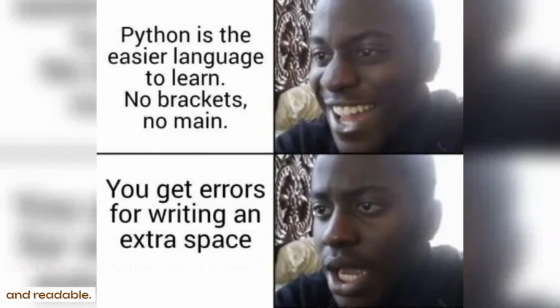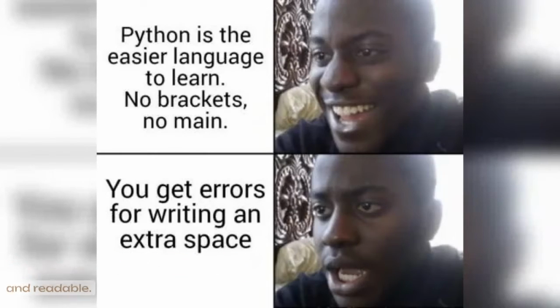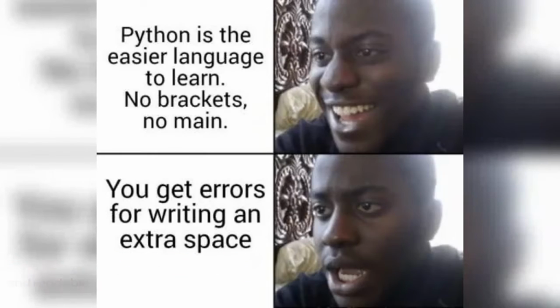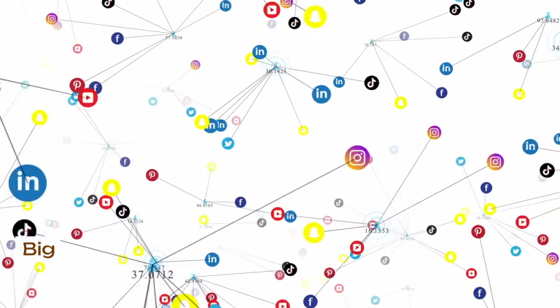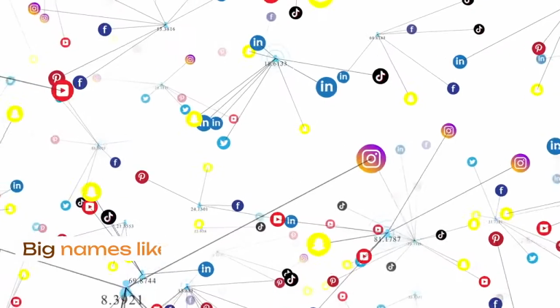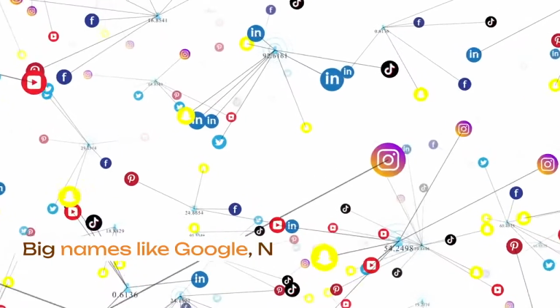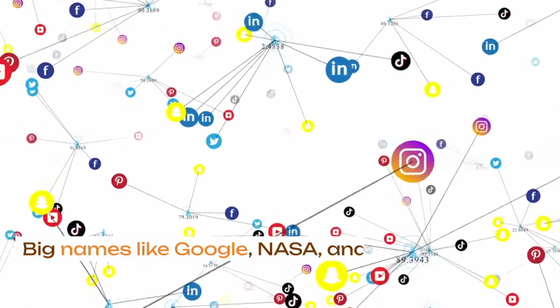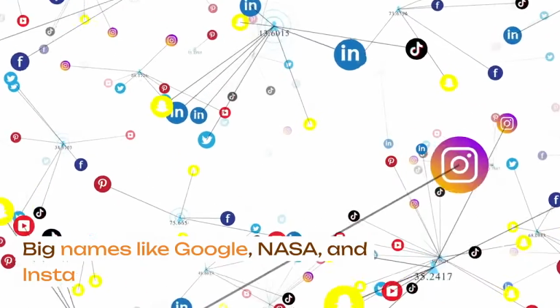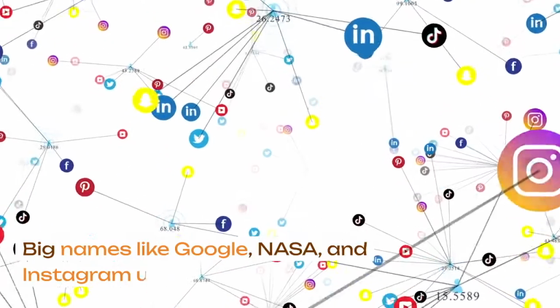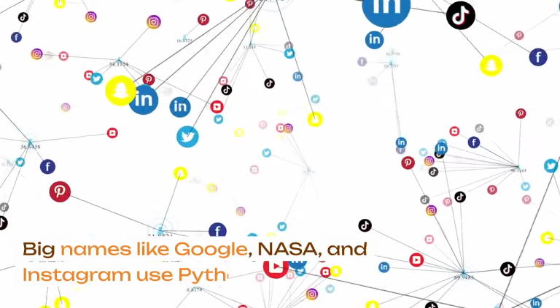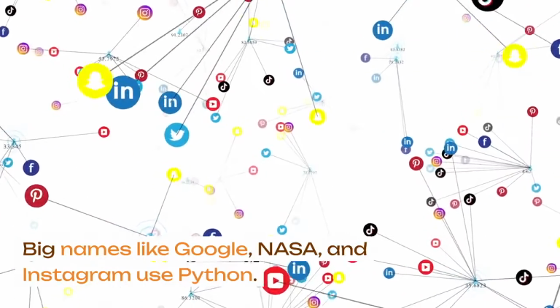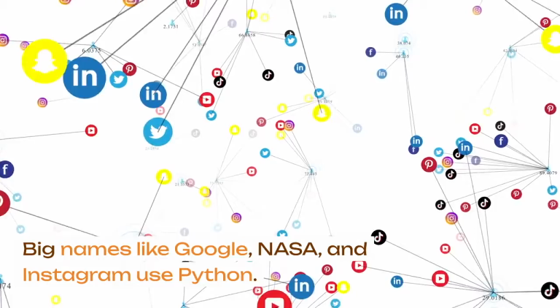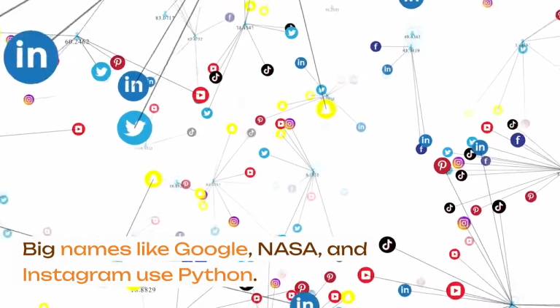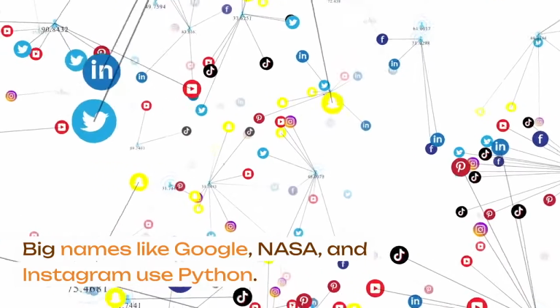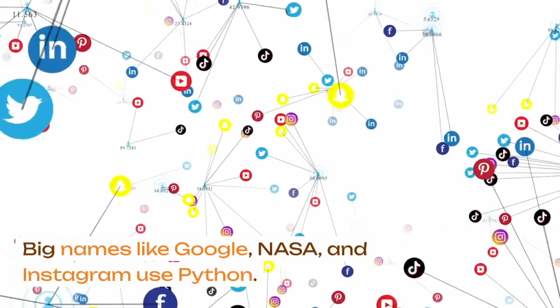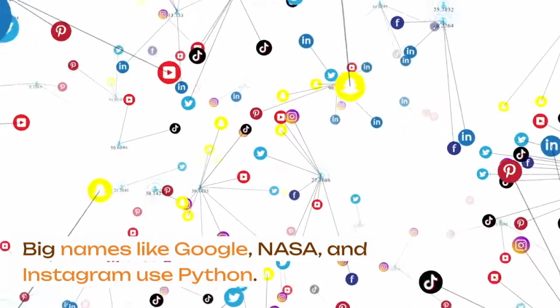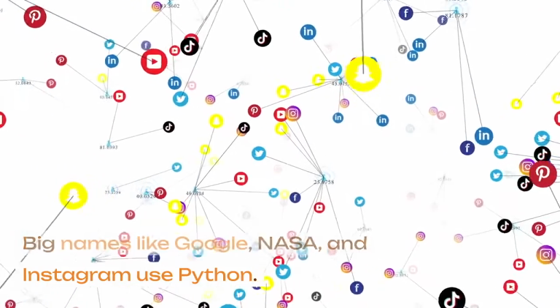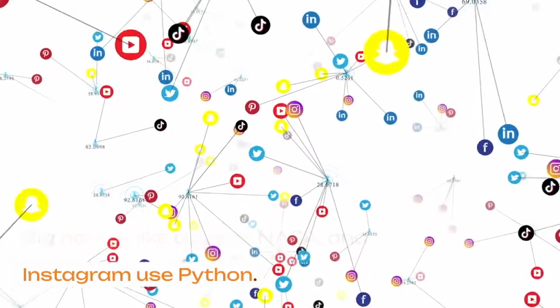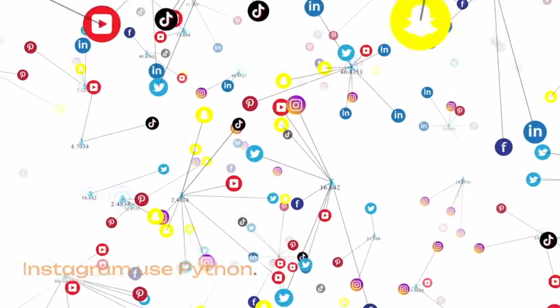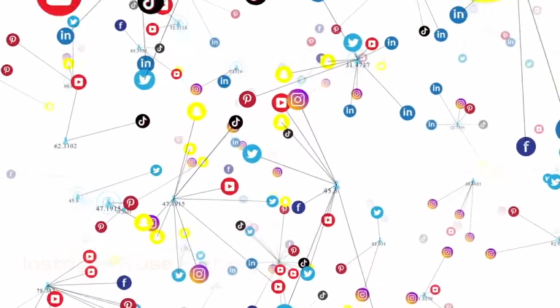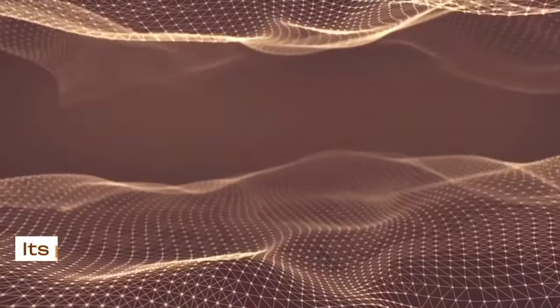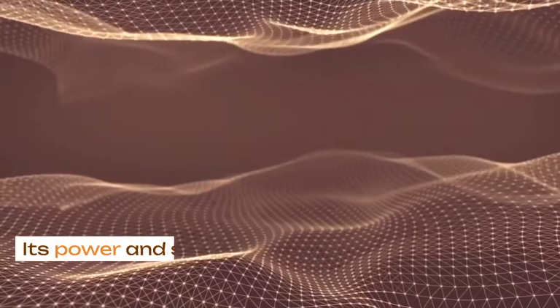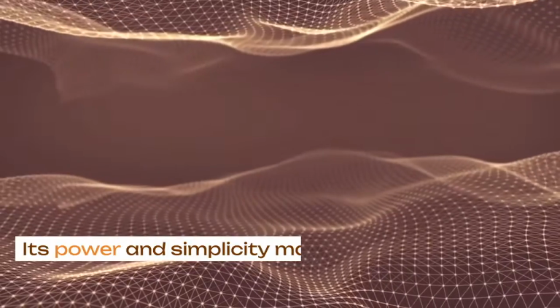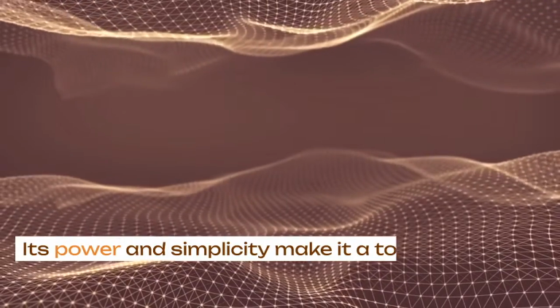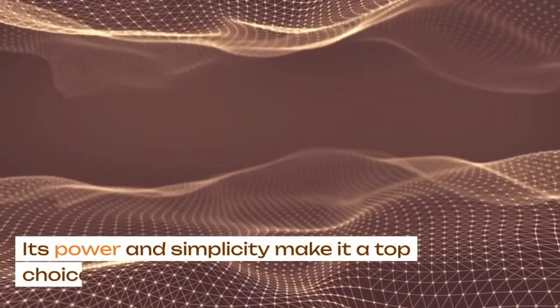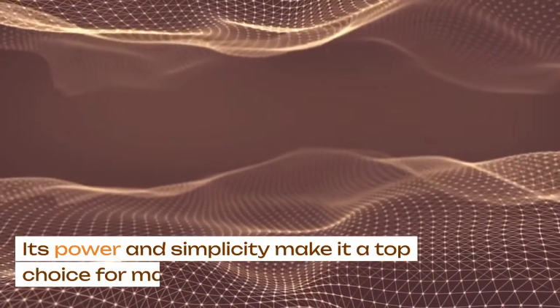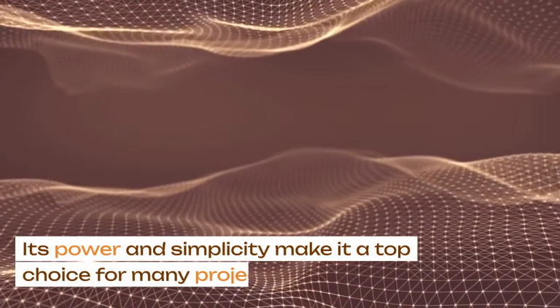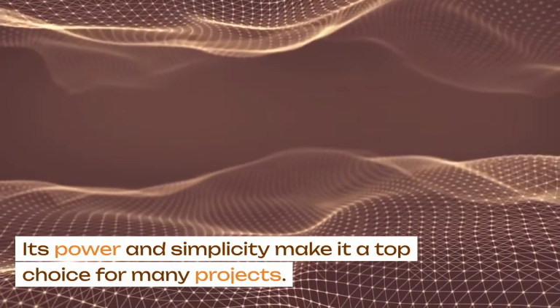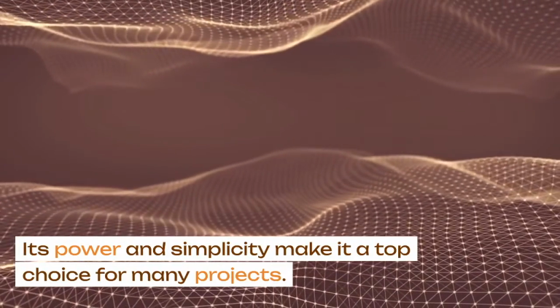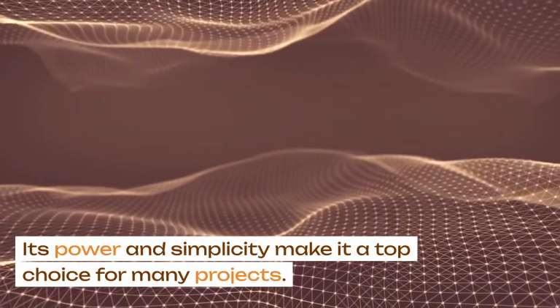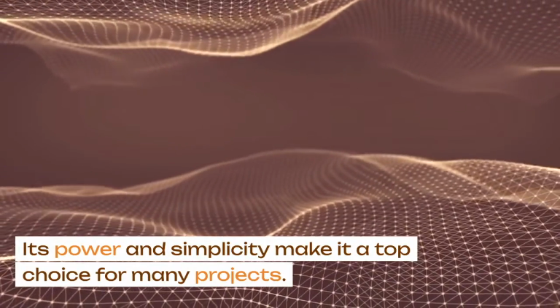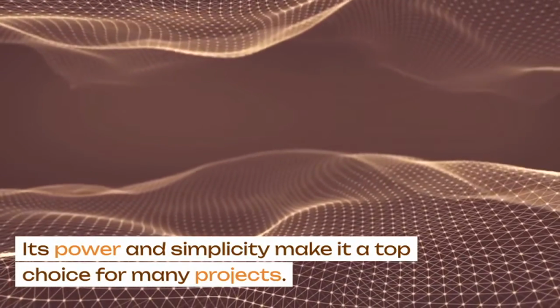Big names like Google, NASA, and Instagram use Python. Its power and simplicity make it a top choice for many projects.